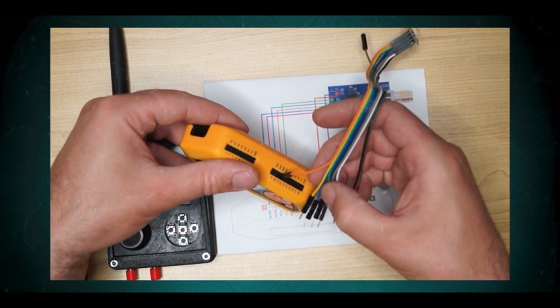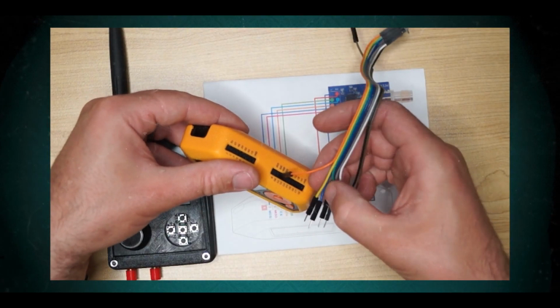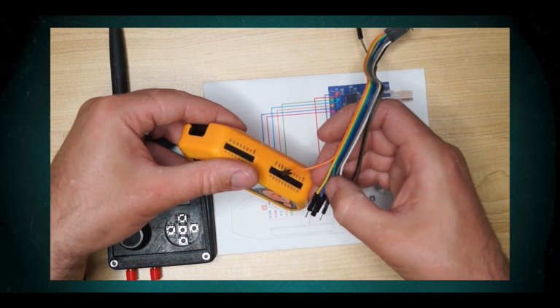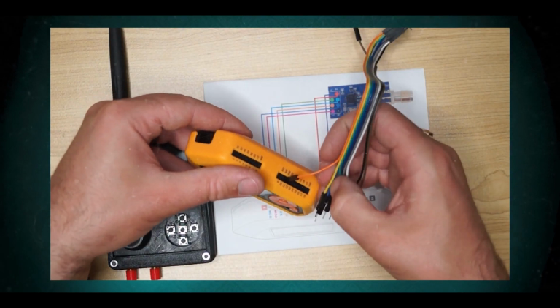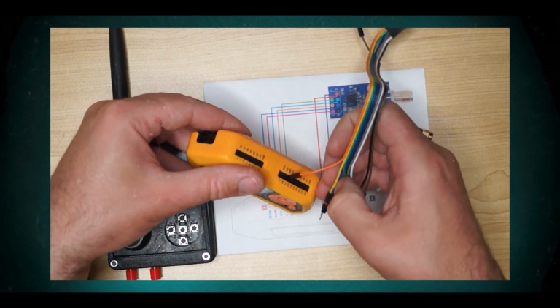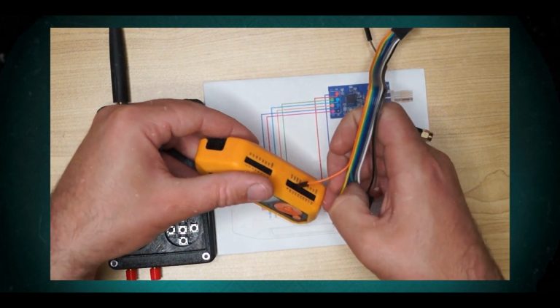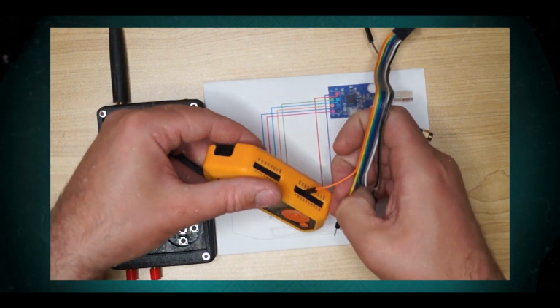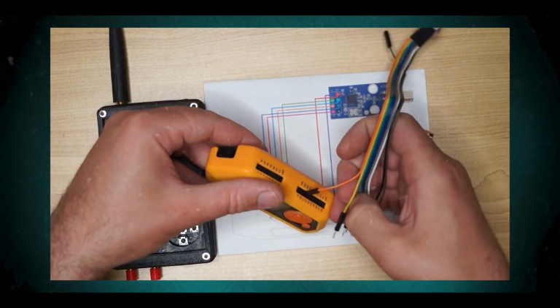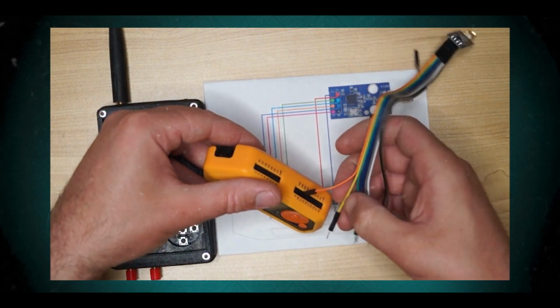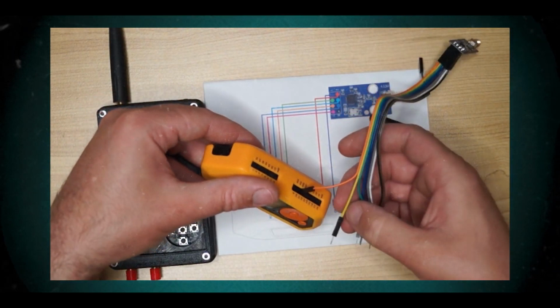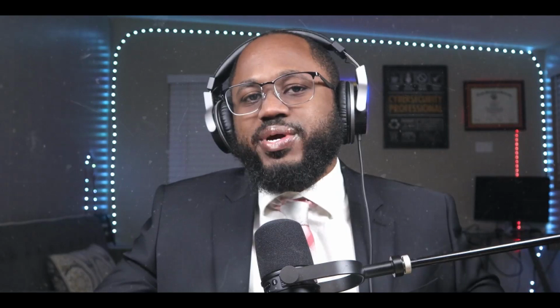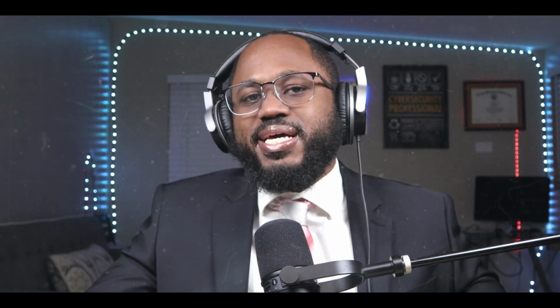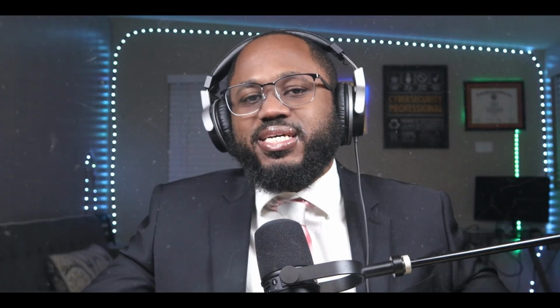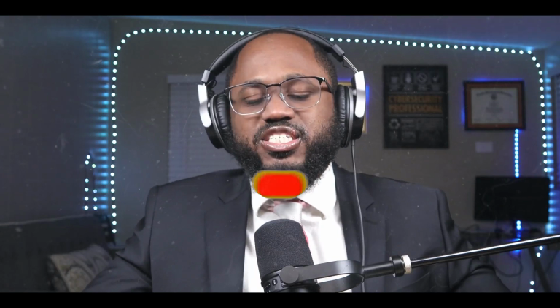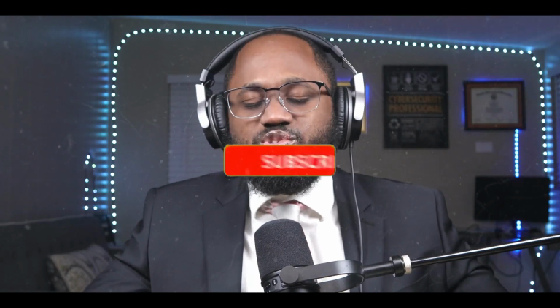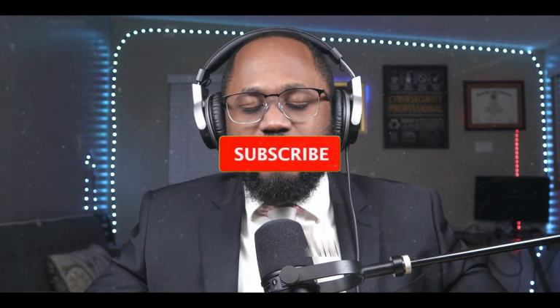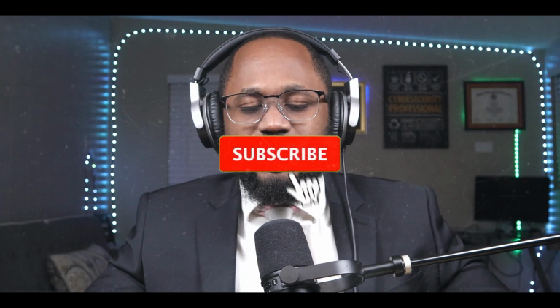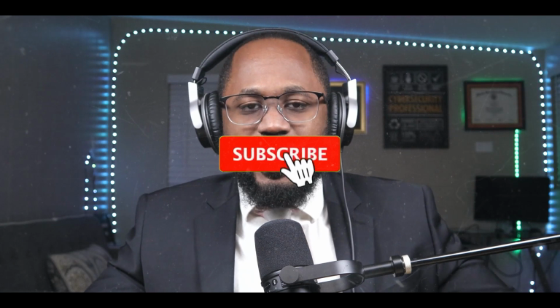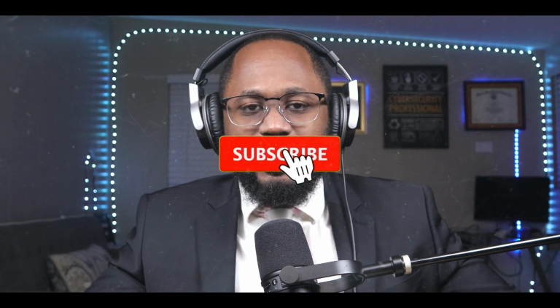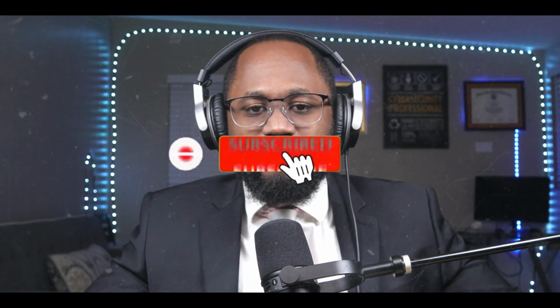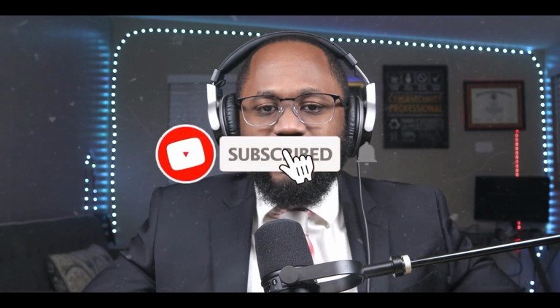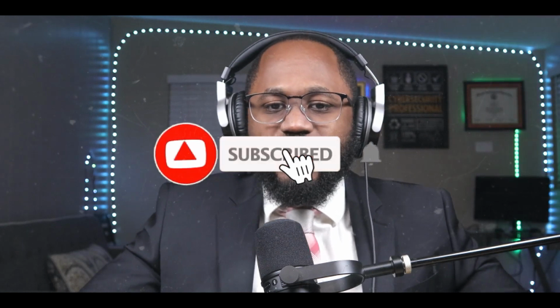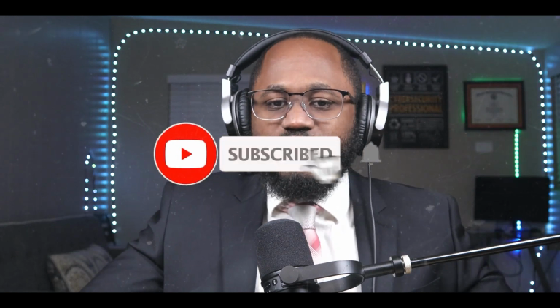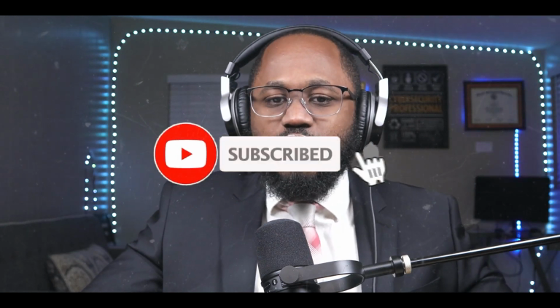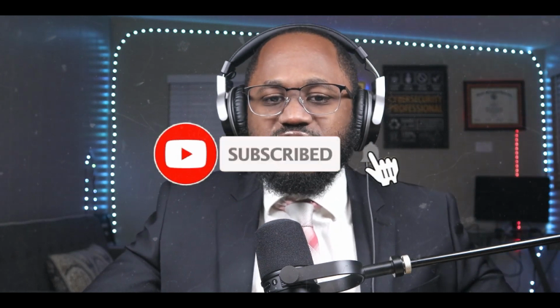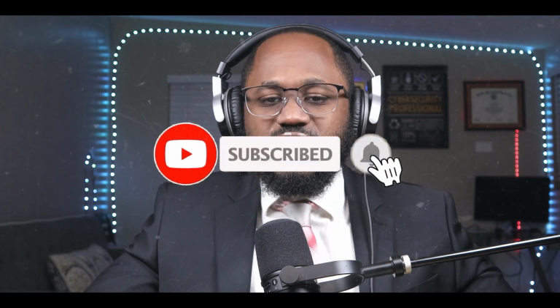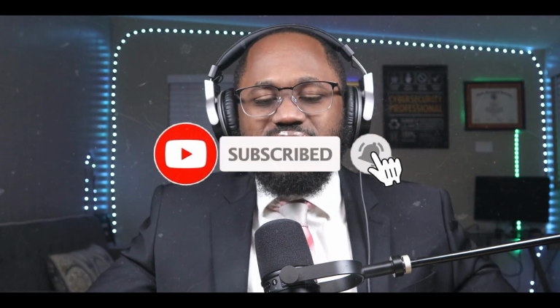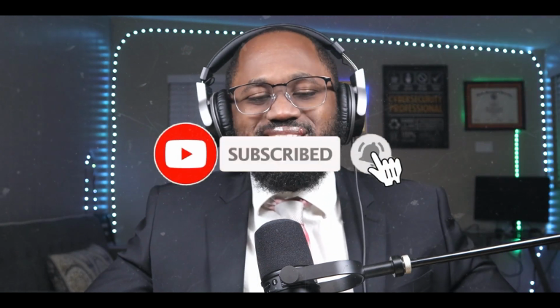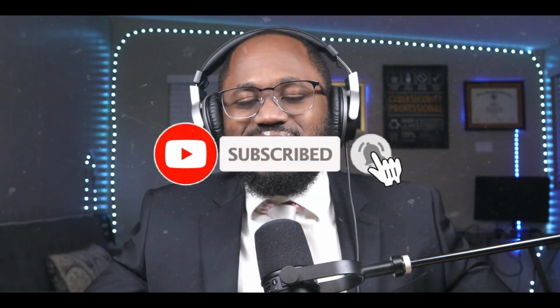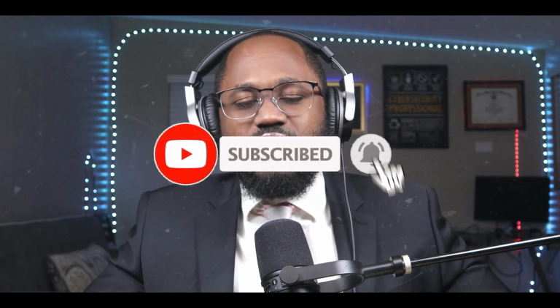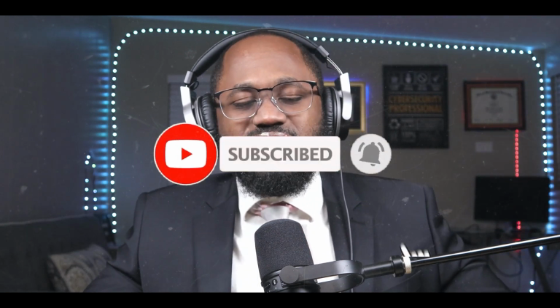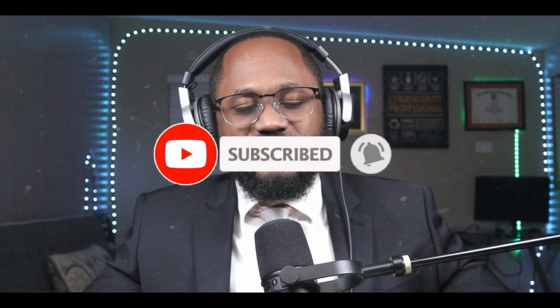Please take a moment to hit the subscribe button and the like button. The goal this year is 10,000 subscribers.